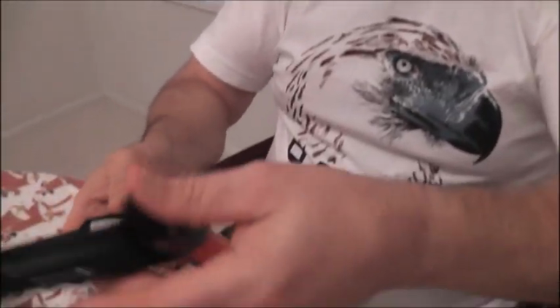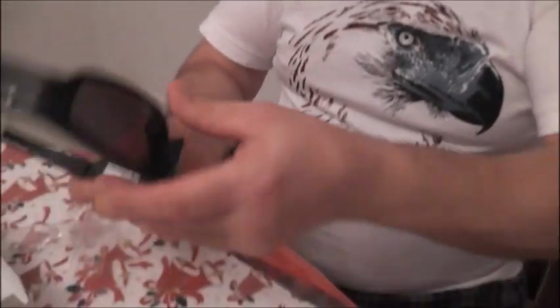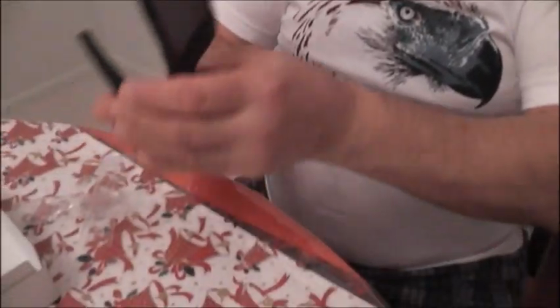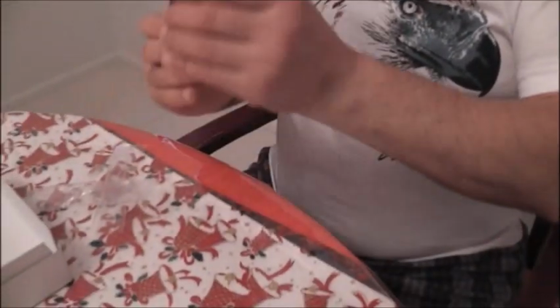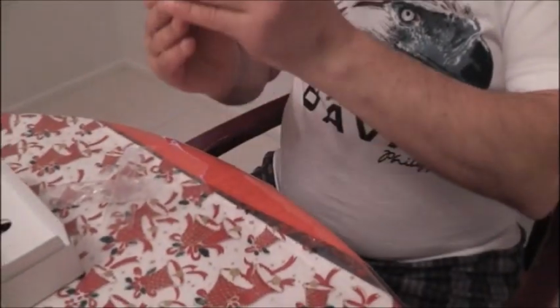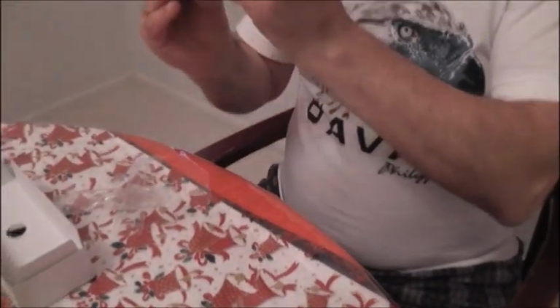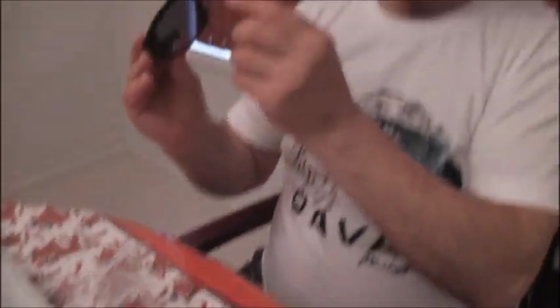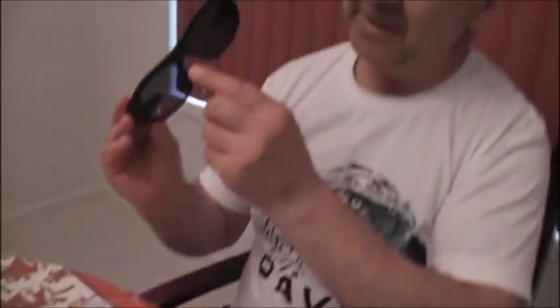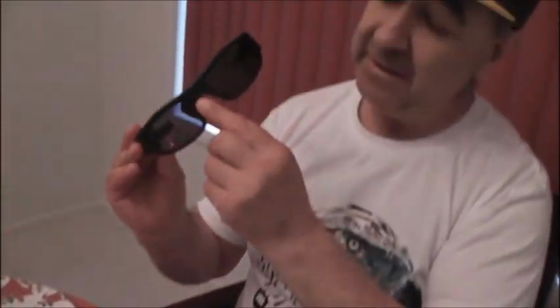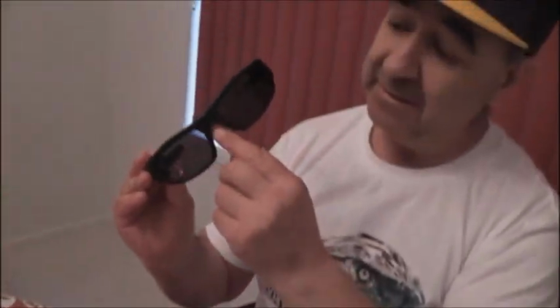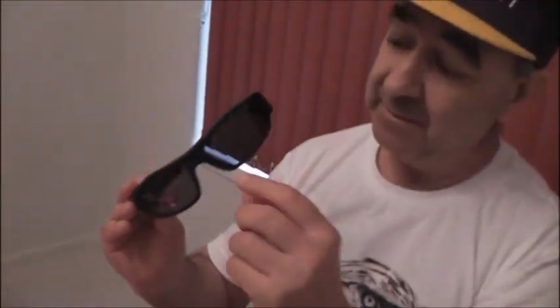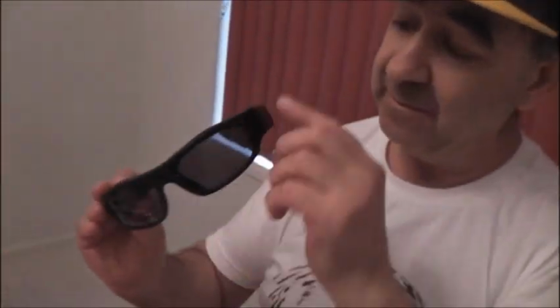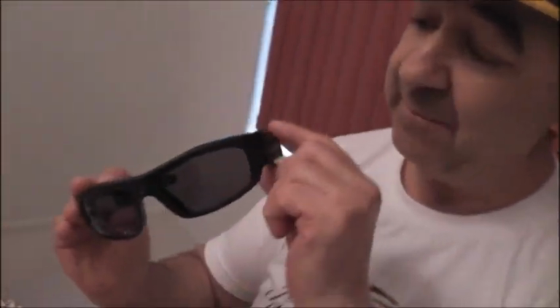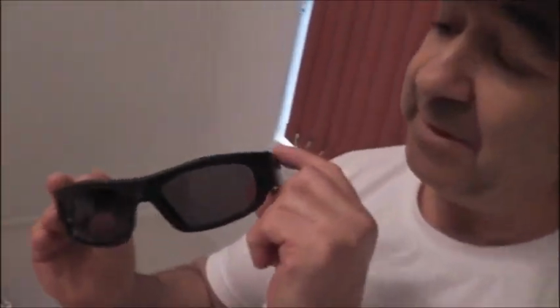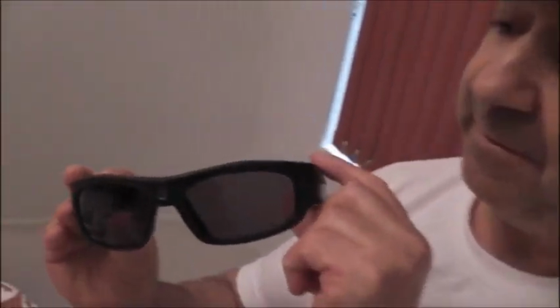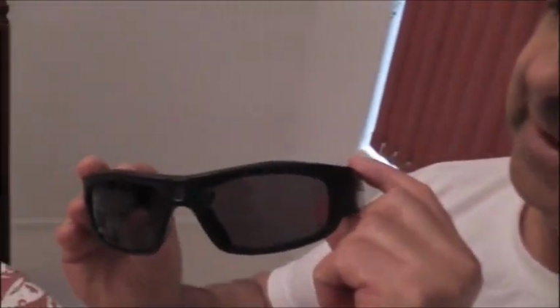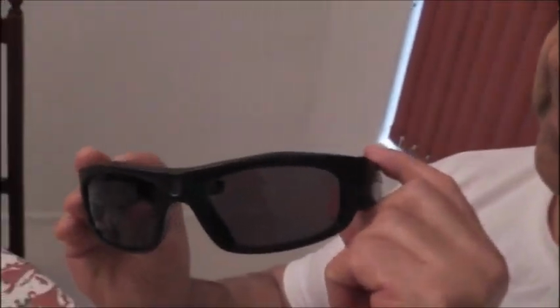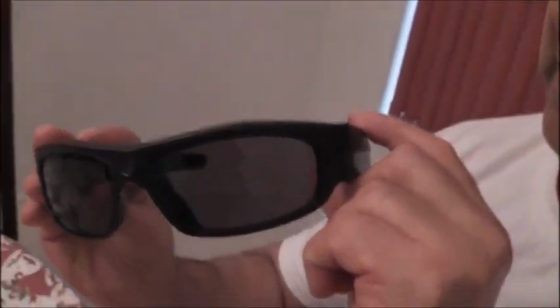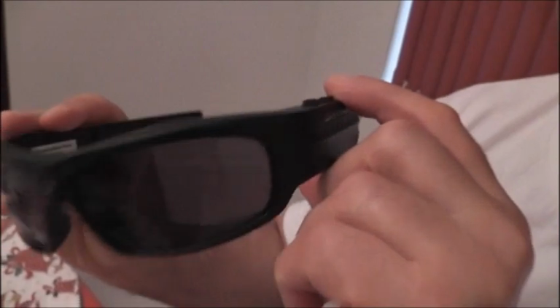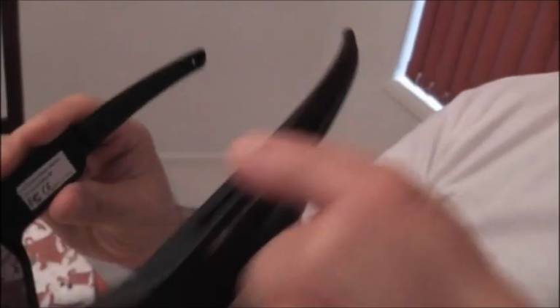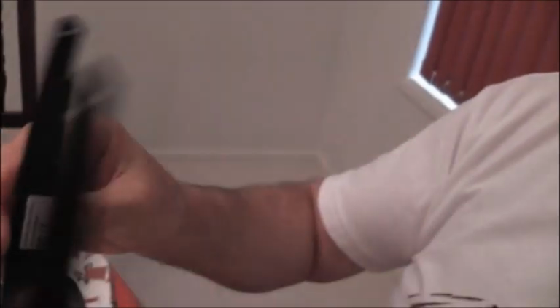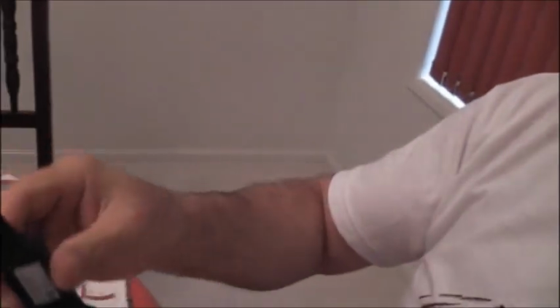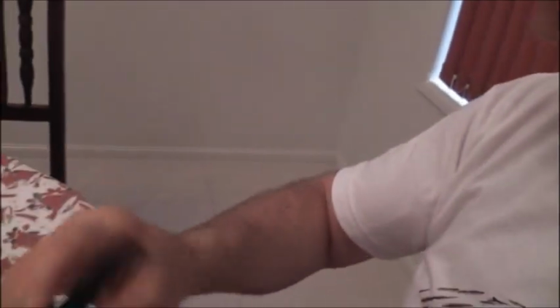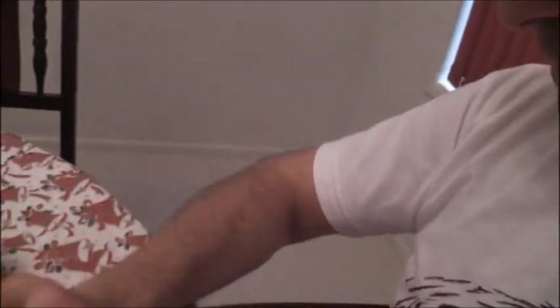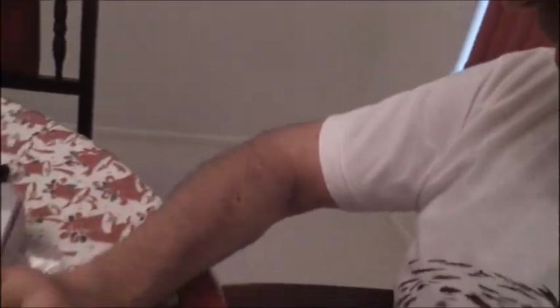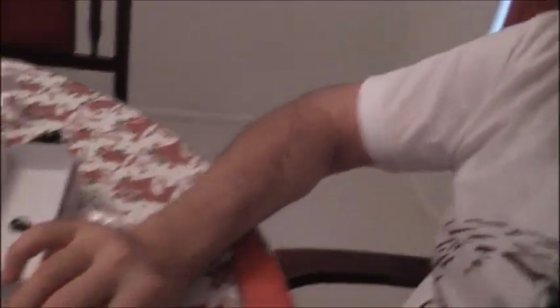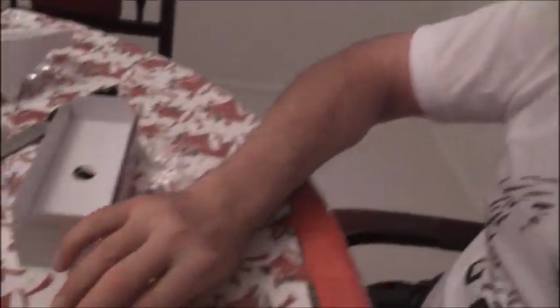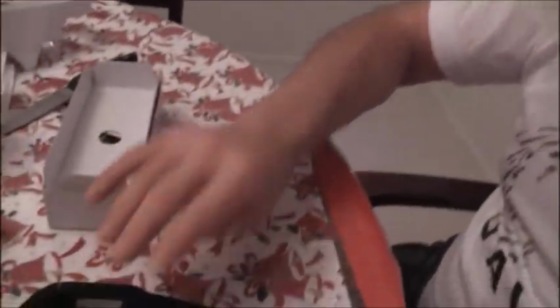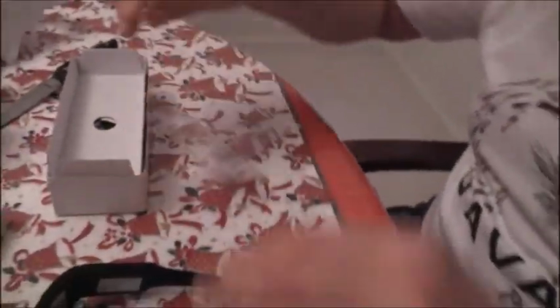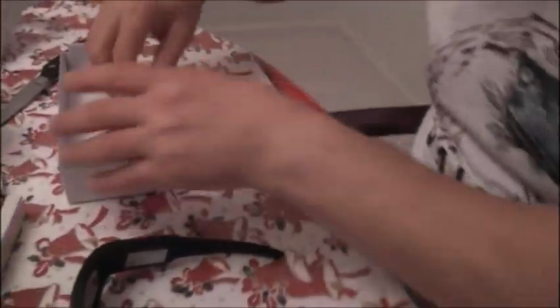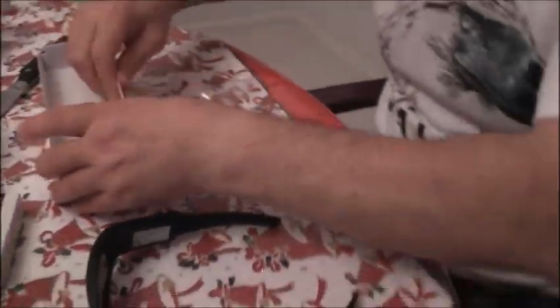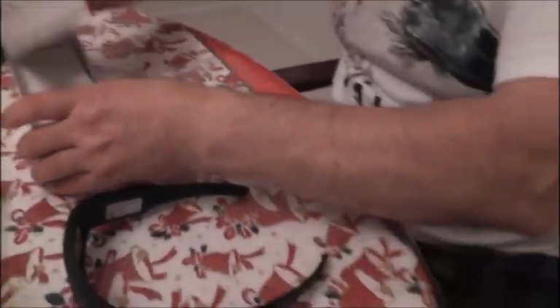You've got a camera right there — a very small camera. So let's see what else comes with this.